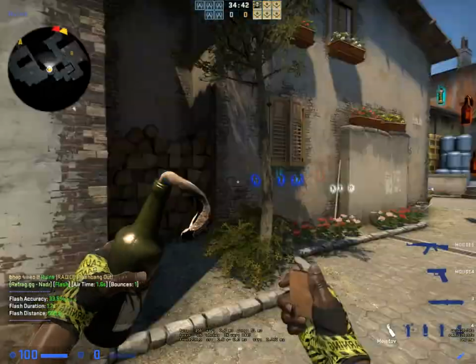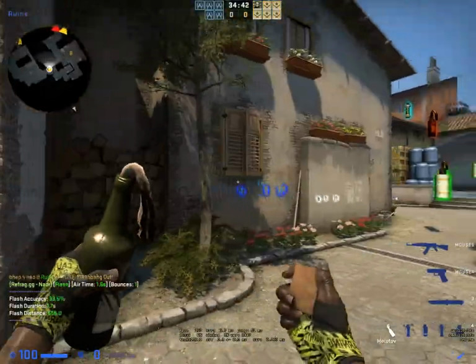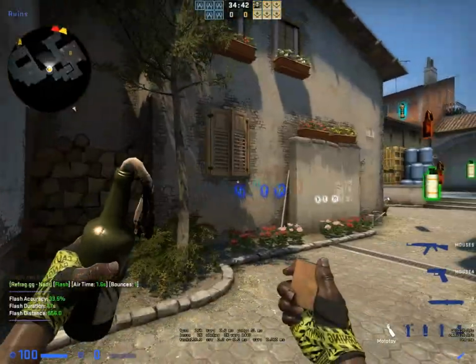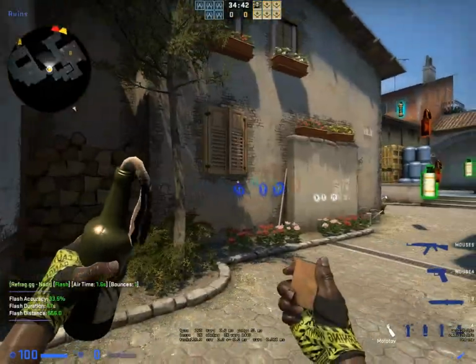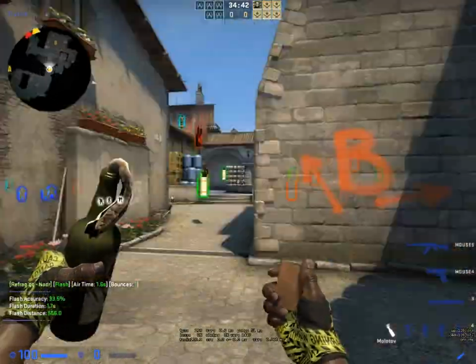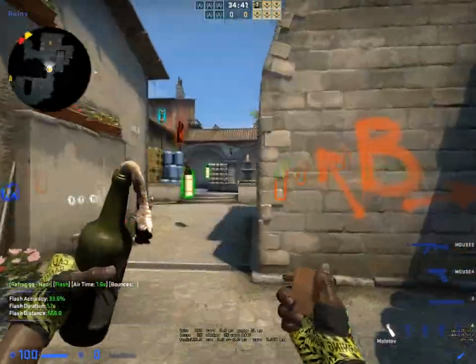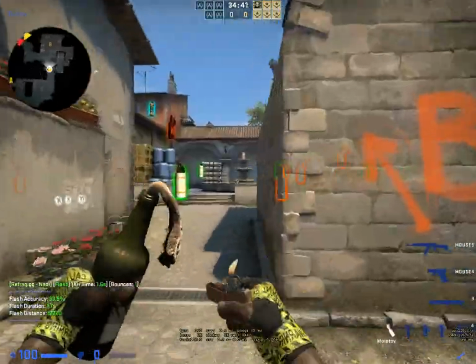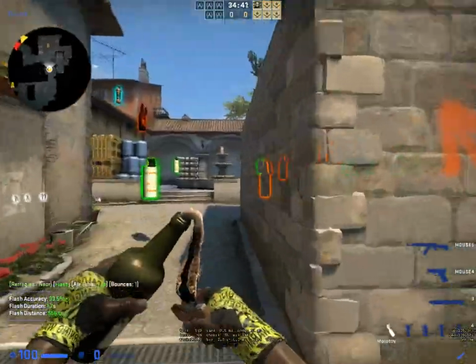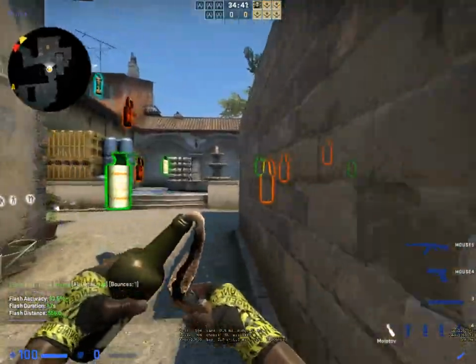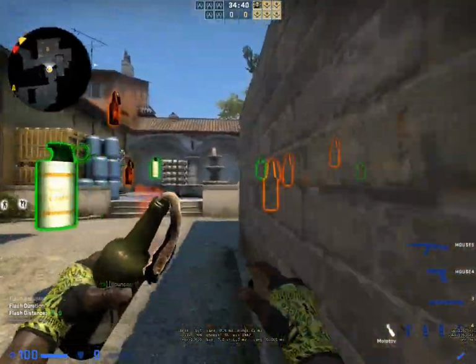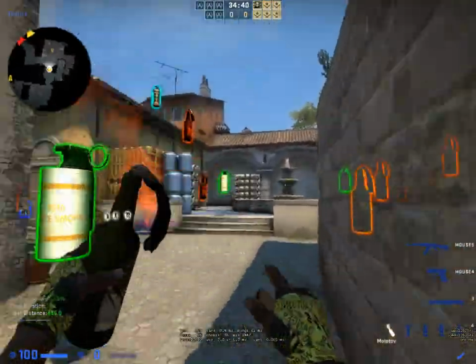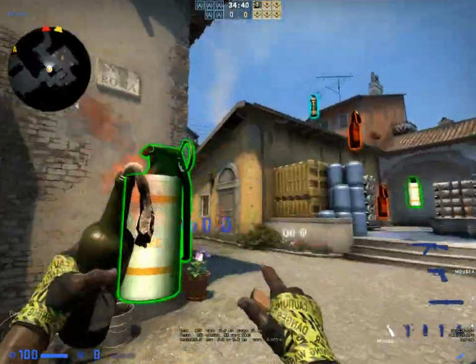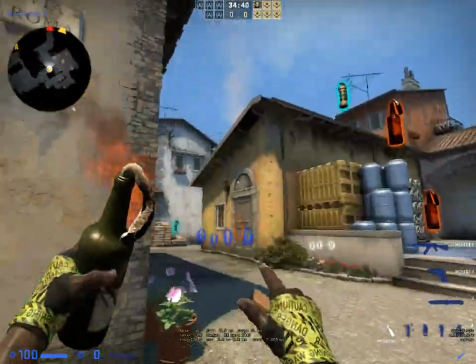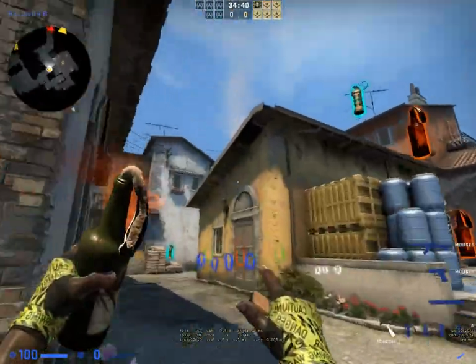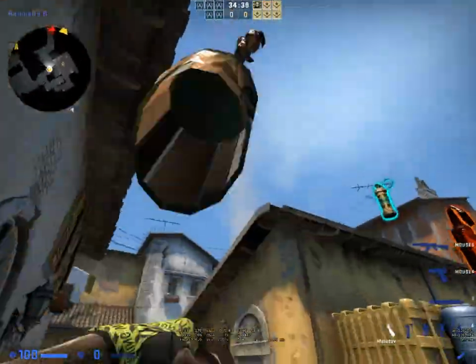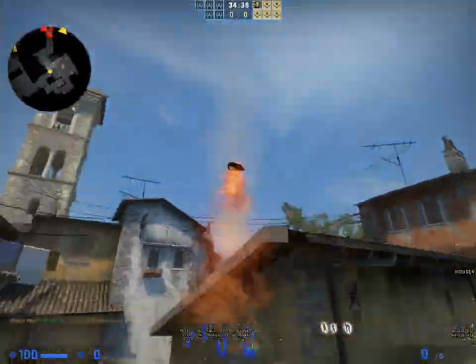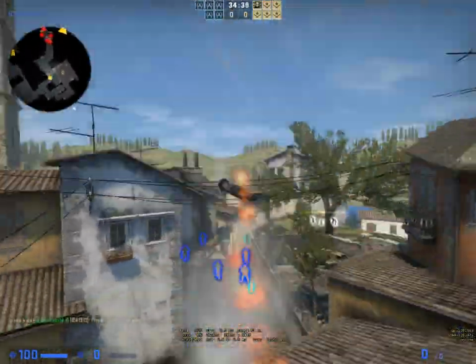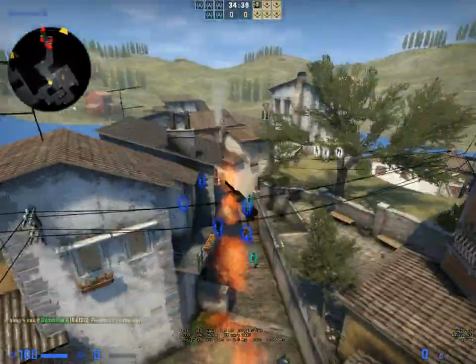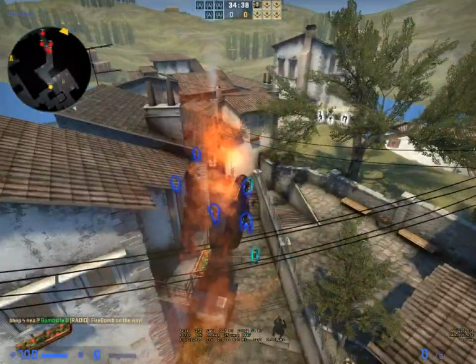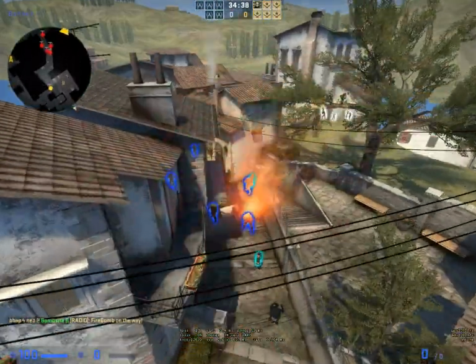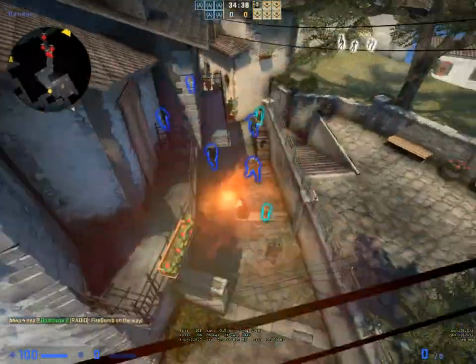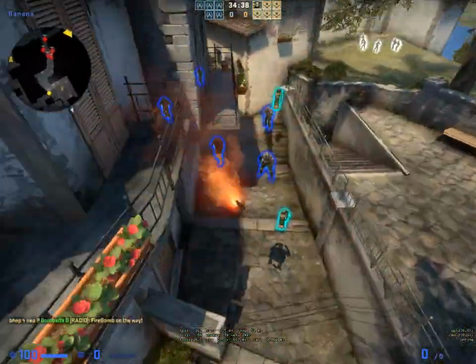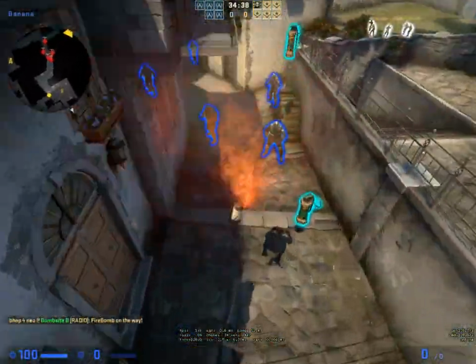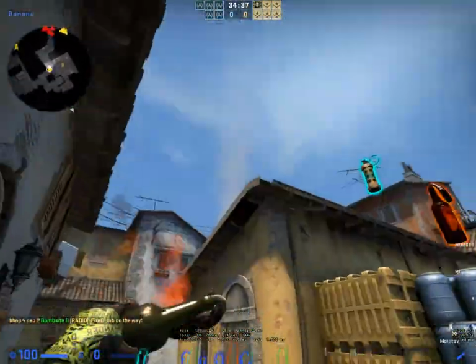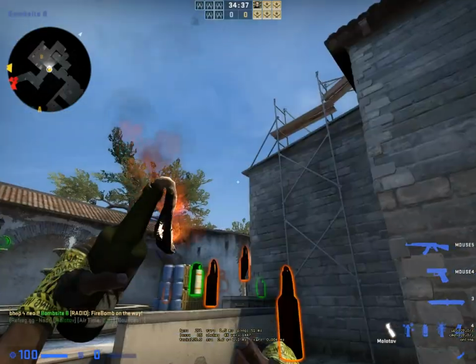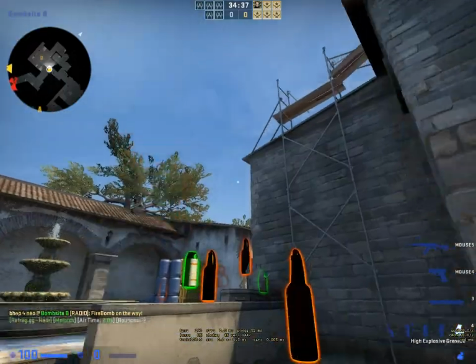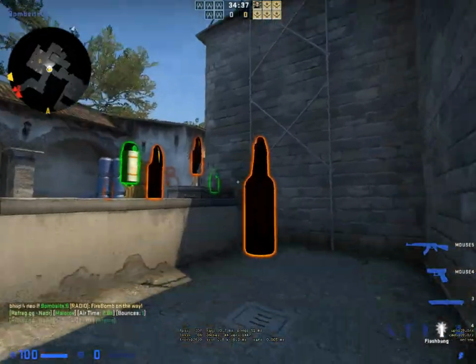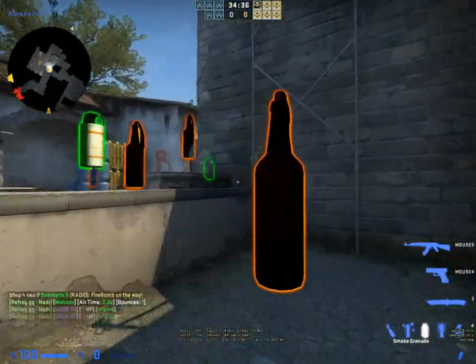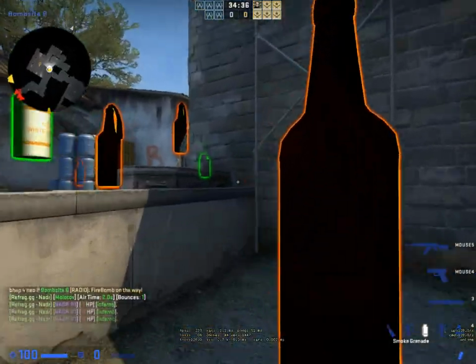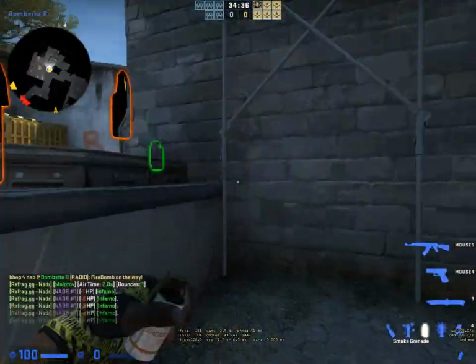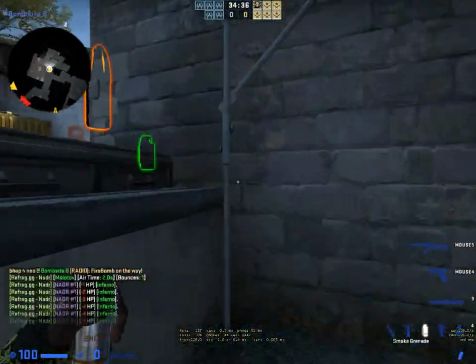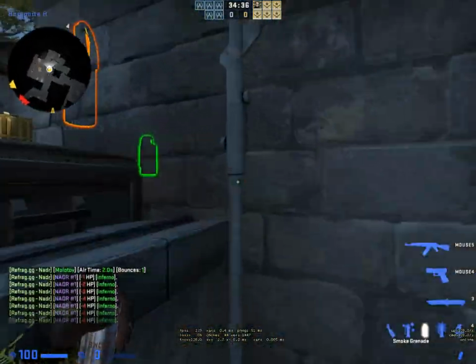CT banana aggression on Inferno. You're gonna light this molly, you're gonna run and flick up the arch. That prevents the enemy from pushing up and killing your teammate while you set up your util.